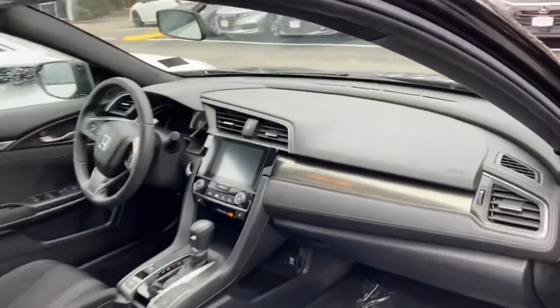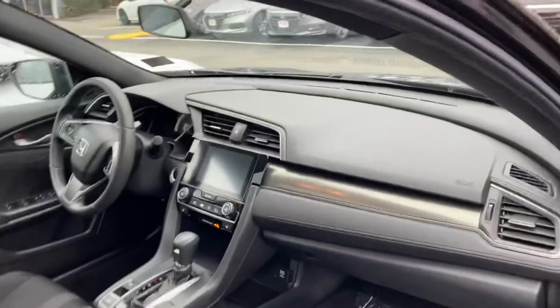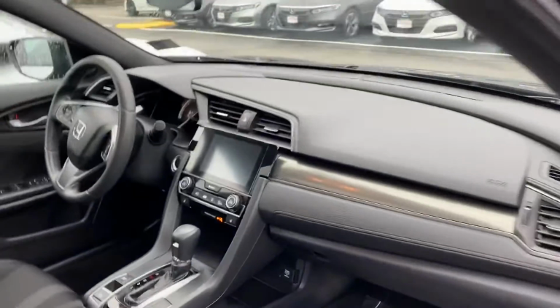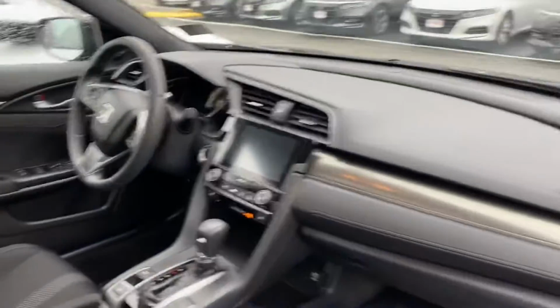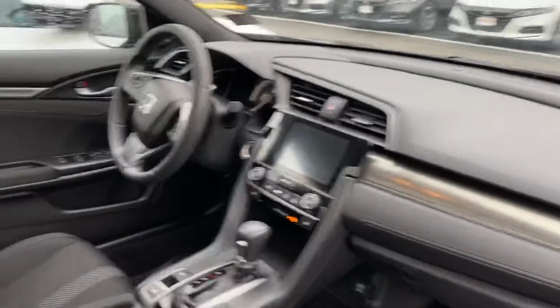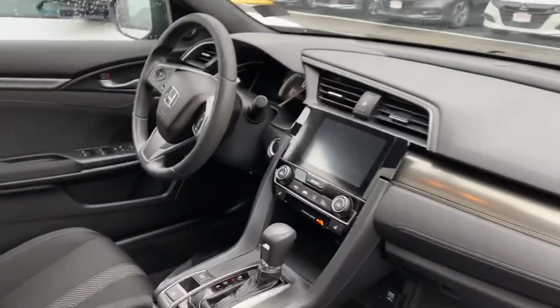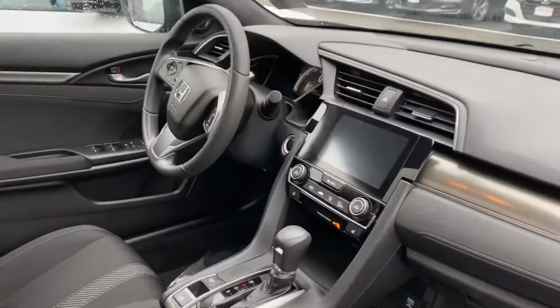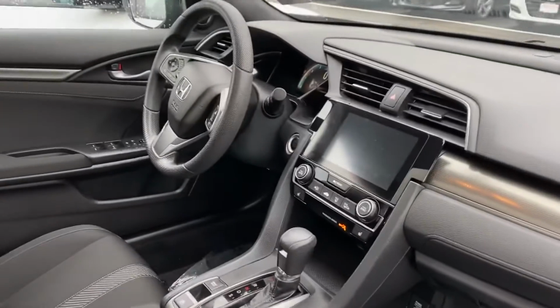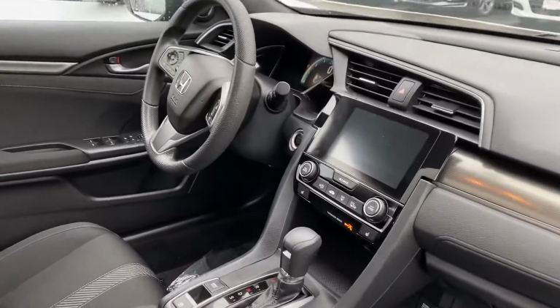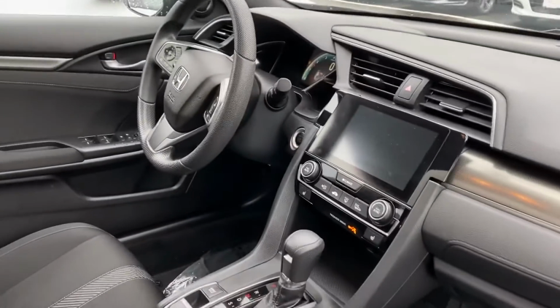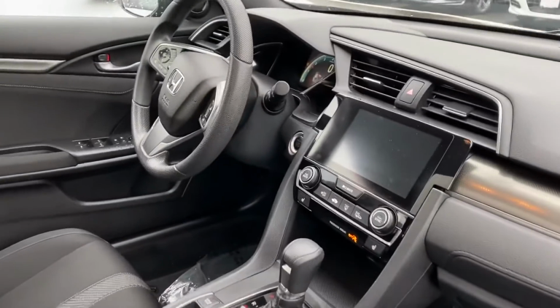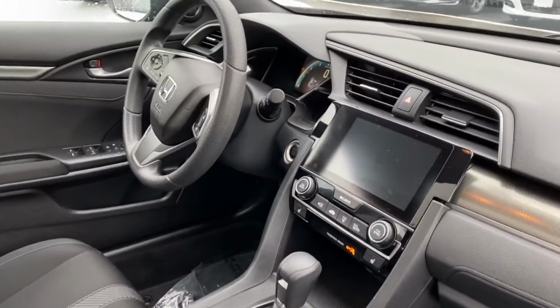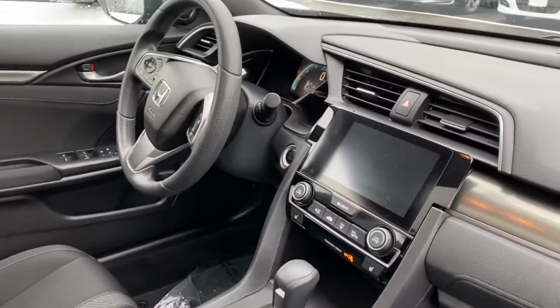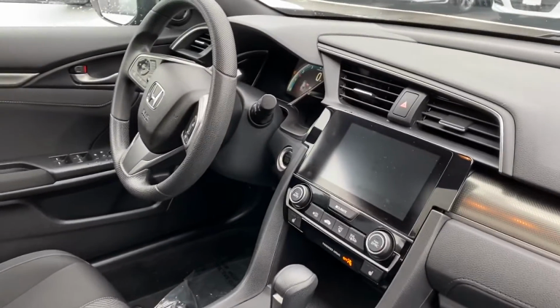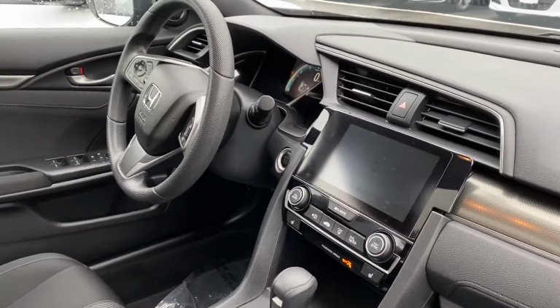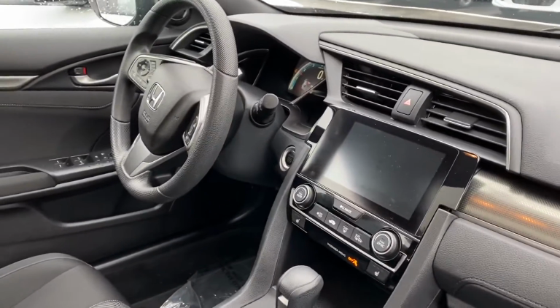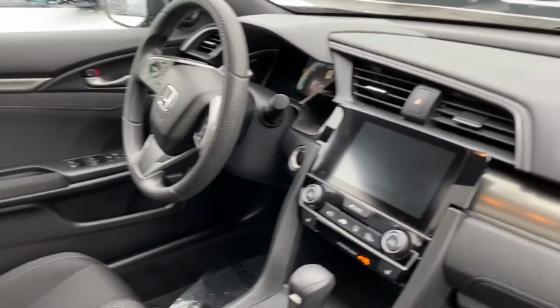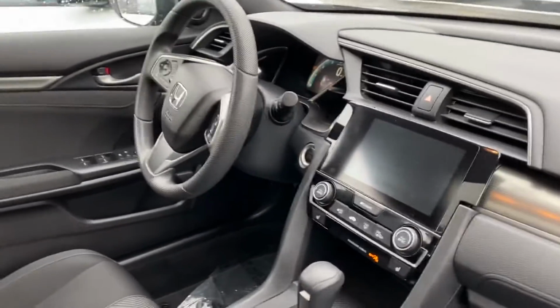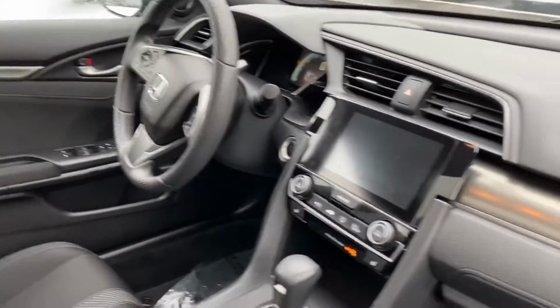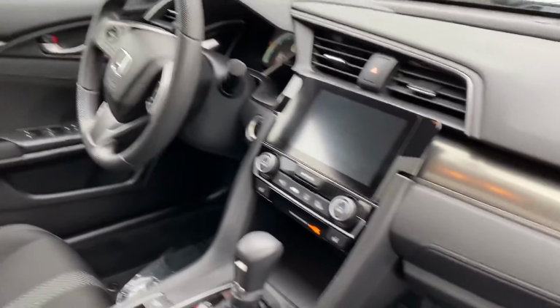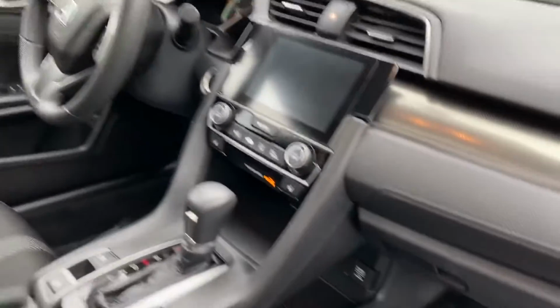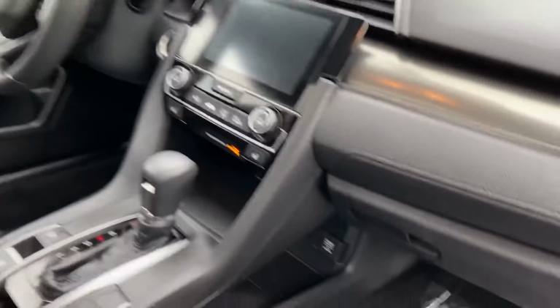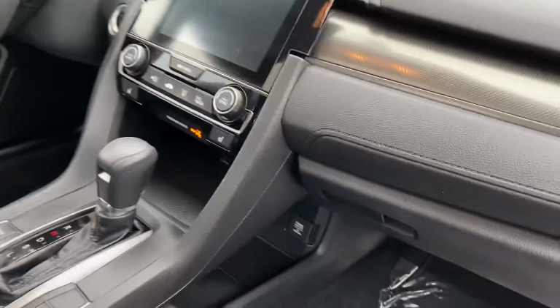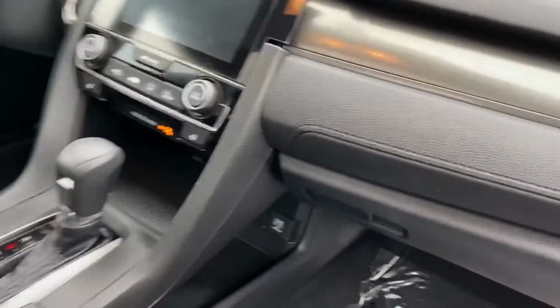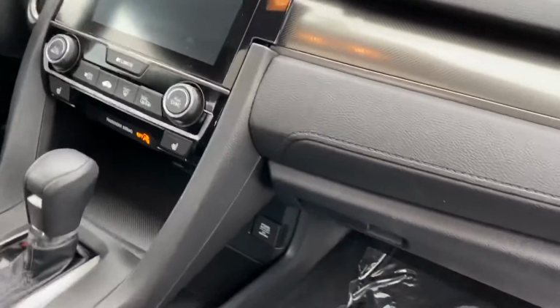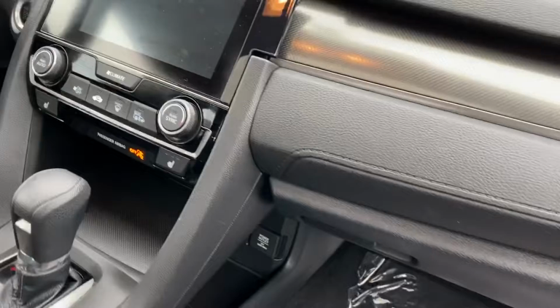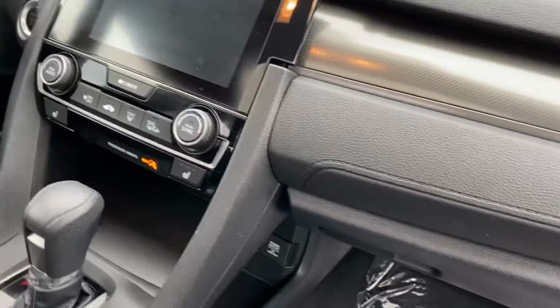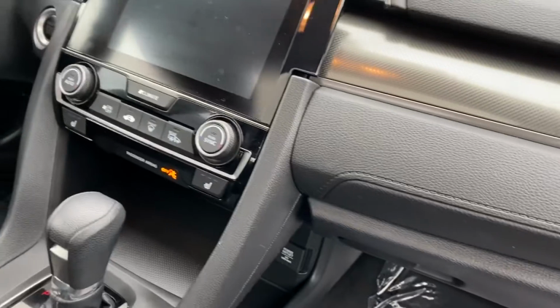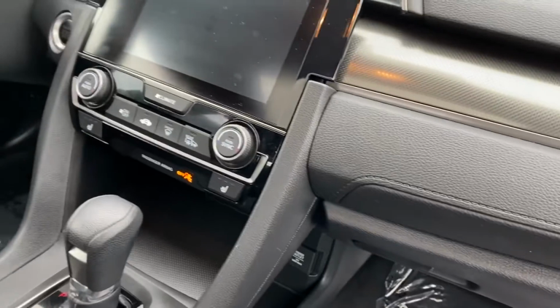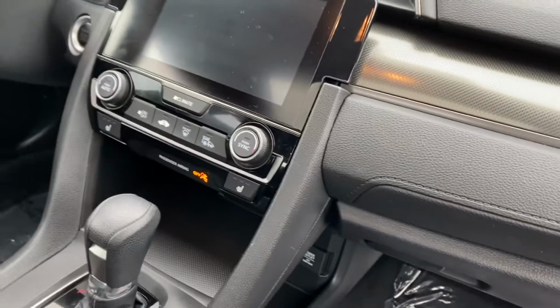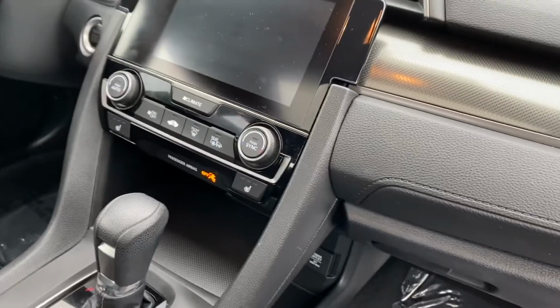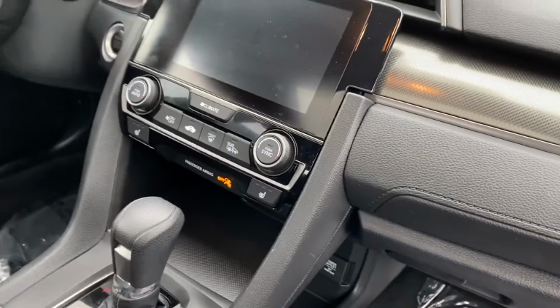Apple CarPlay and Android Auto are also standard equipment, and there's the buttons for the heated seats.